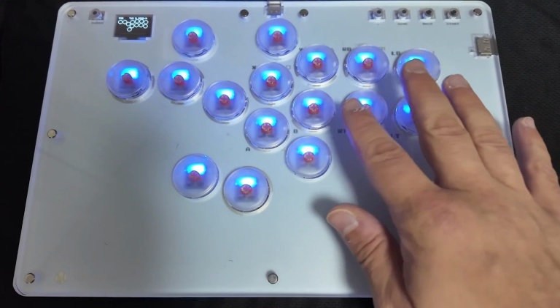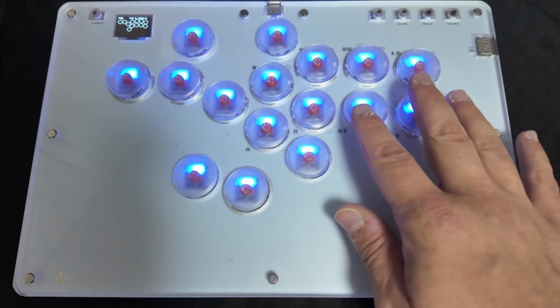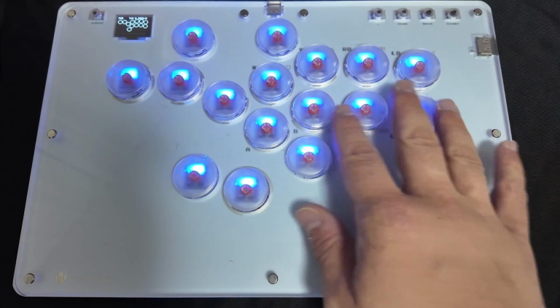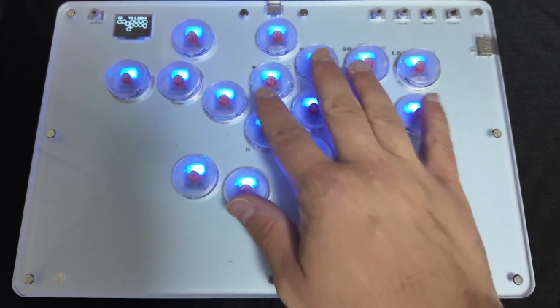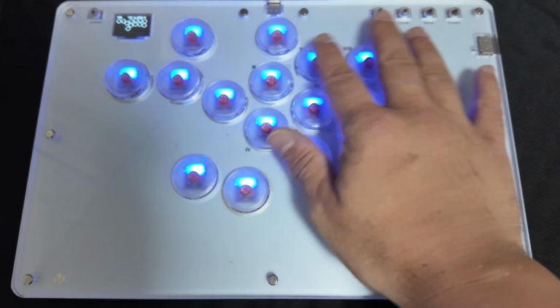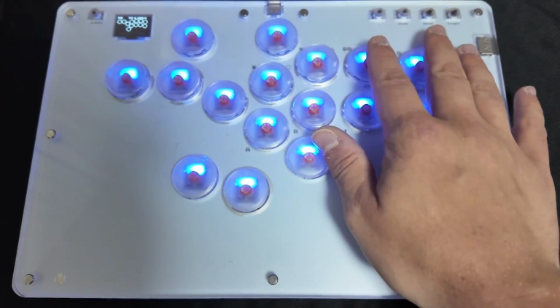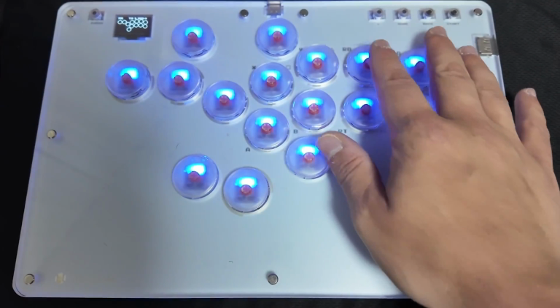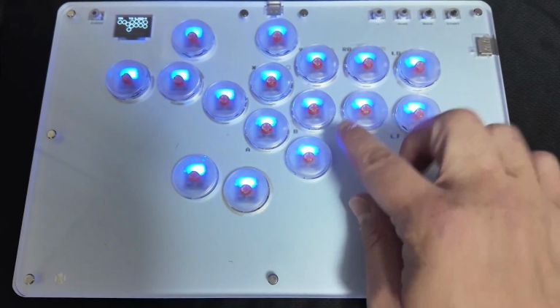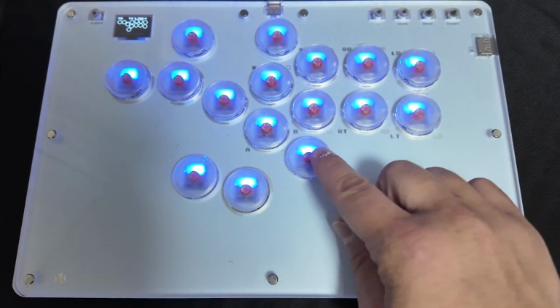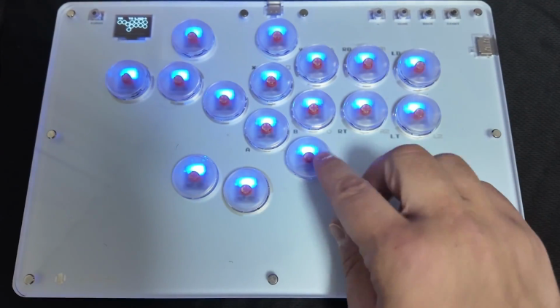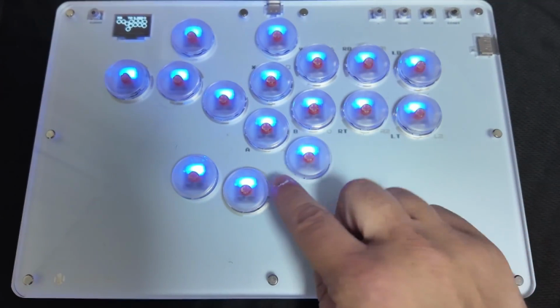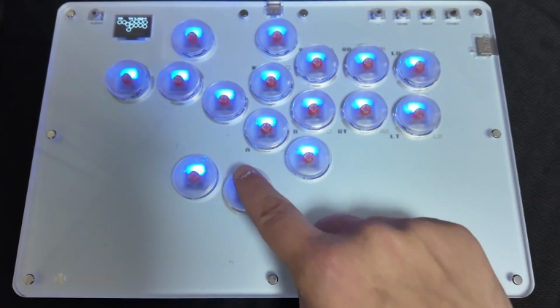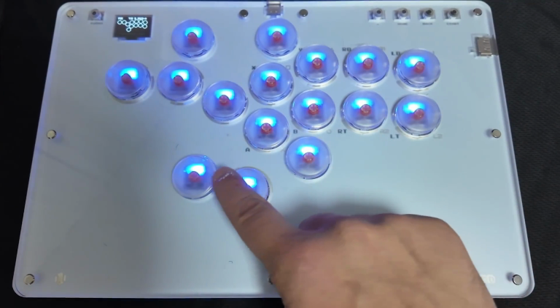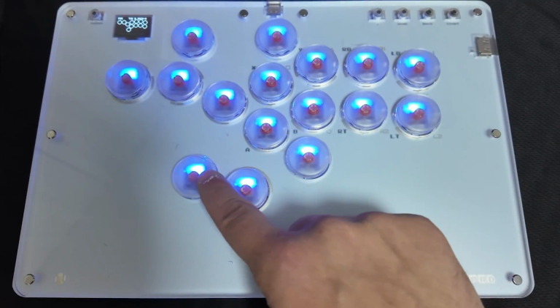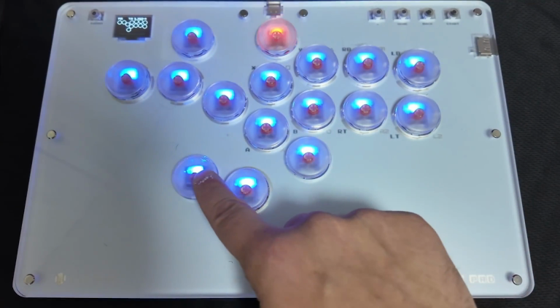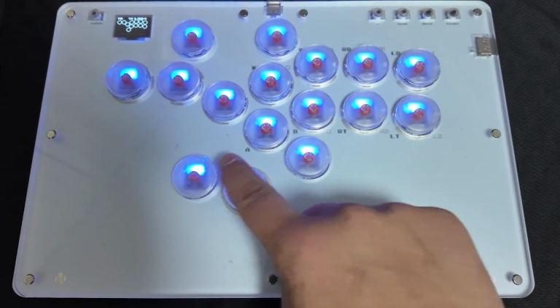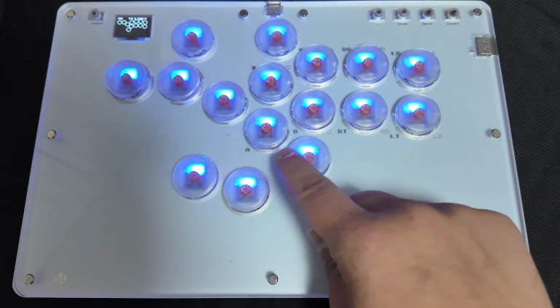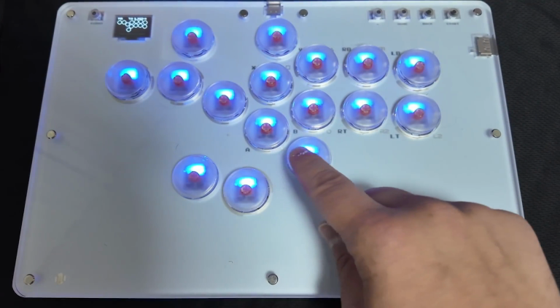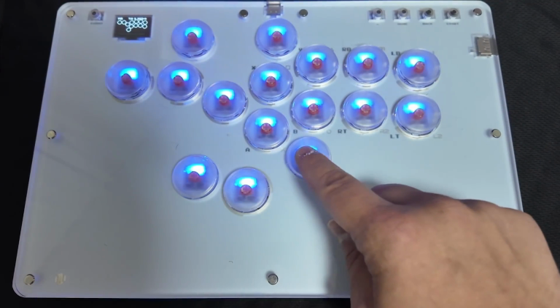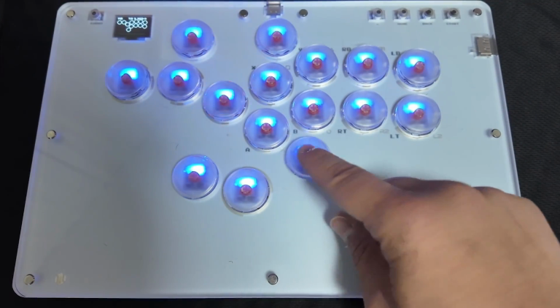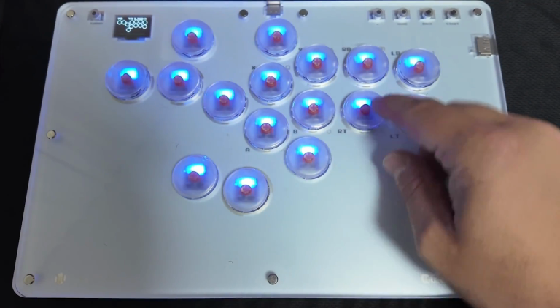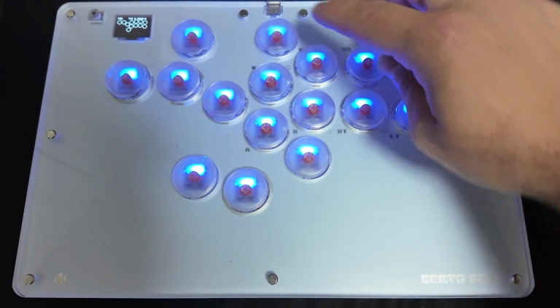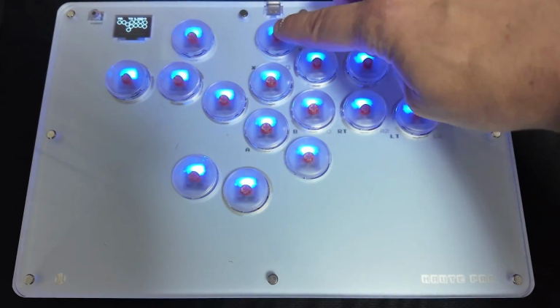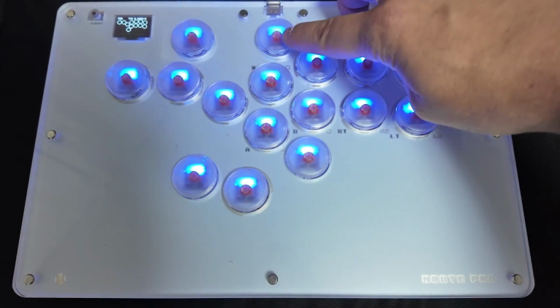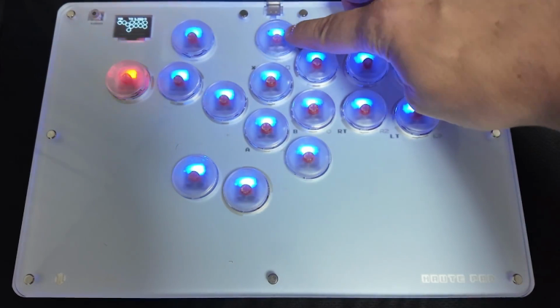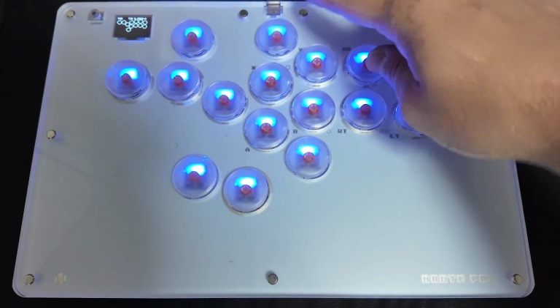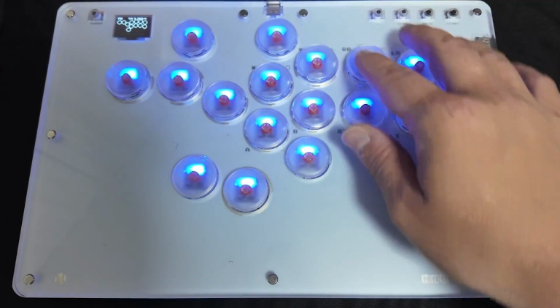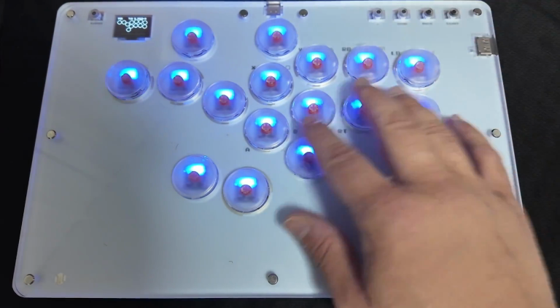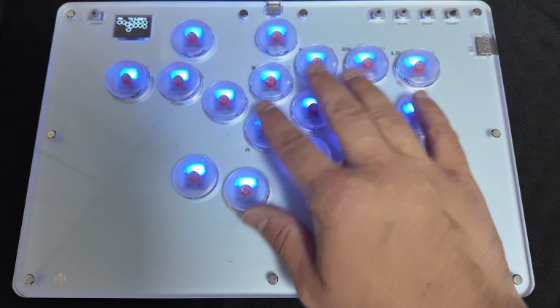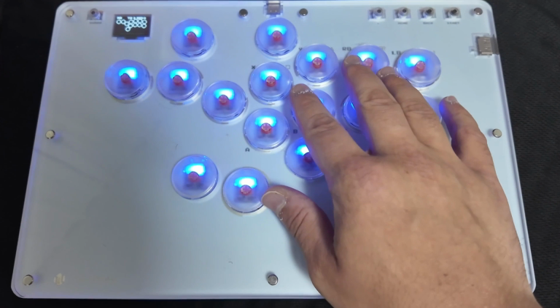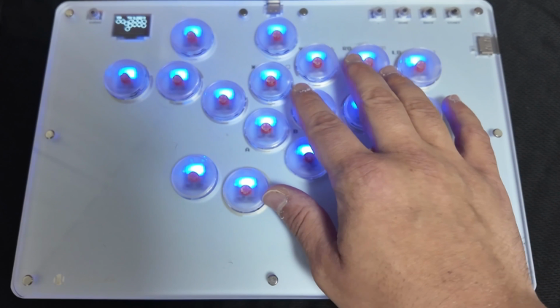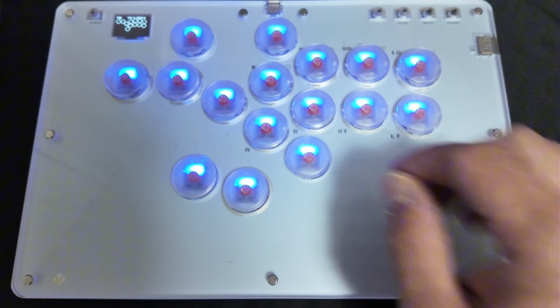Hey, what's up everybody. In today's video I'm going to show you how to customize pin mapping settings for your Hot42 controller.